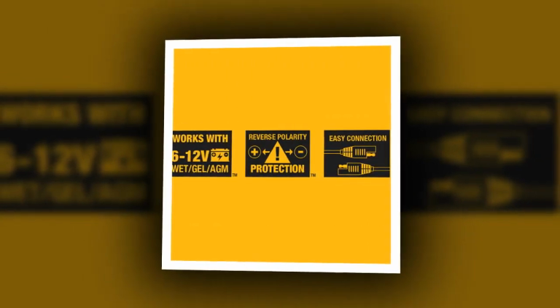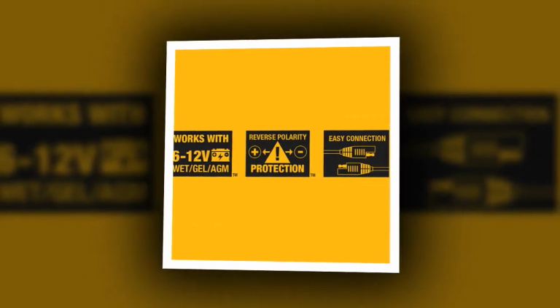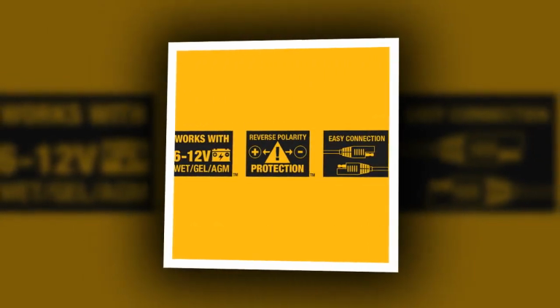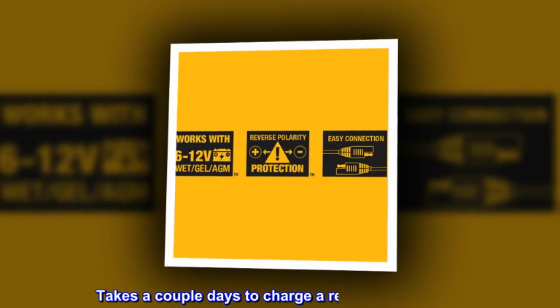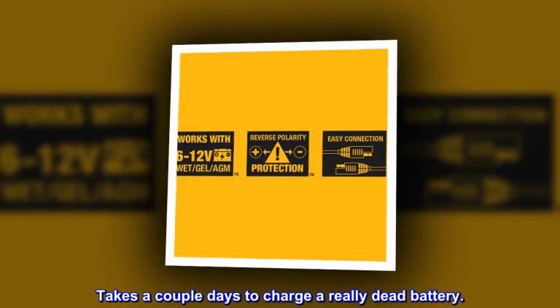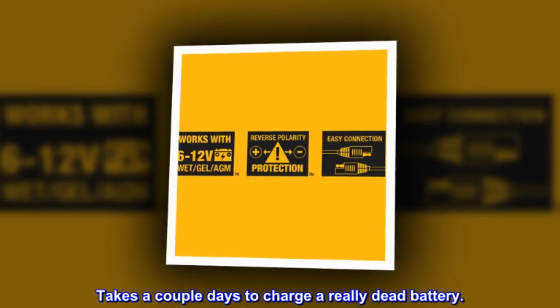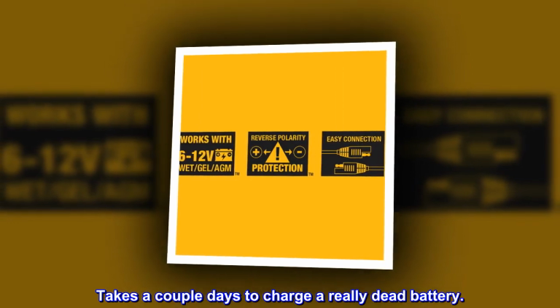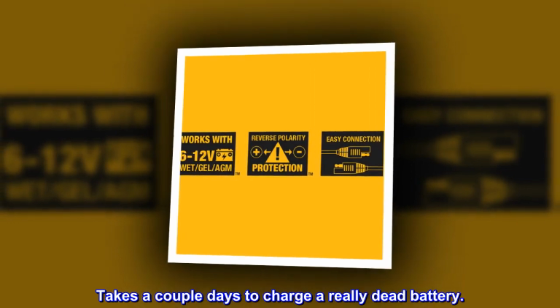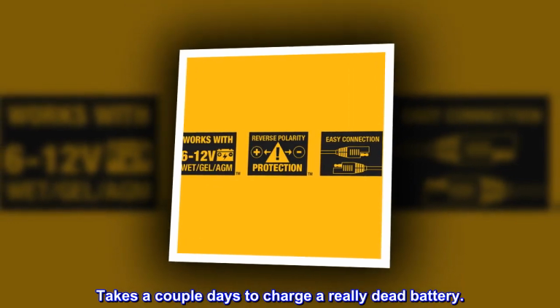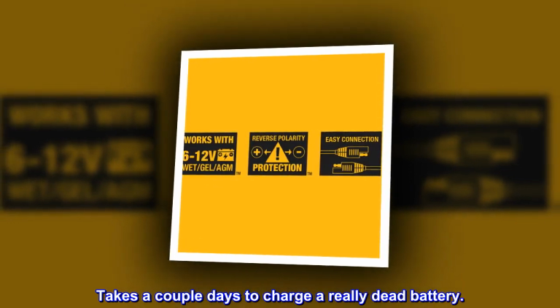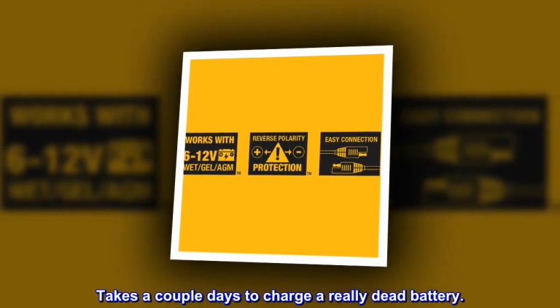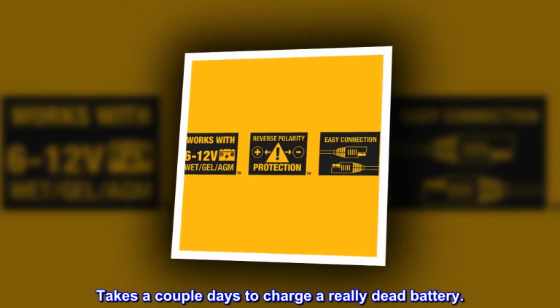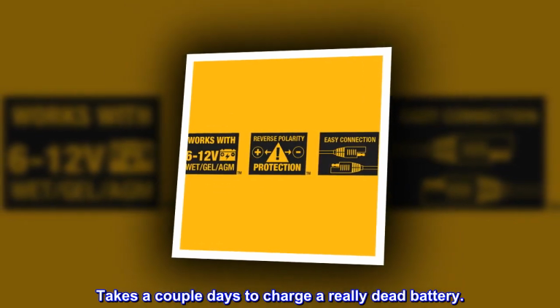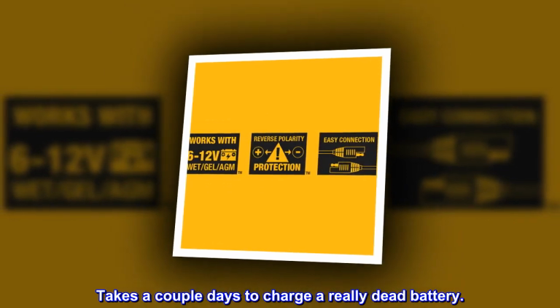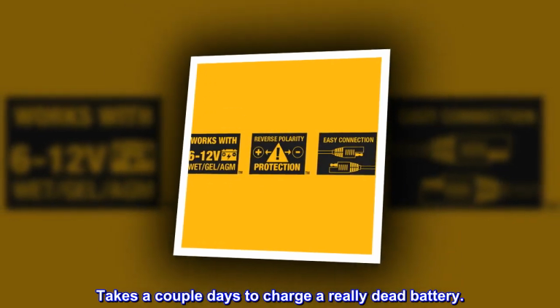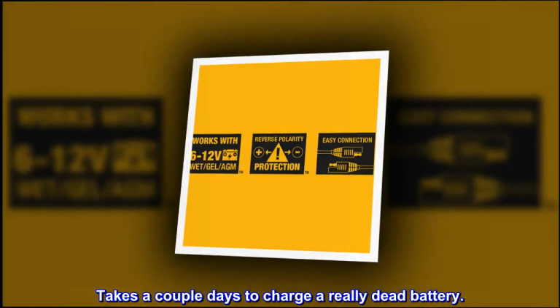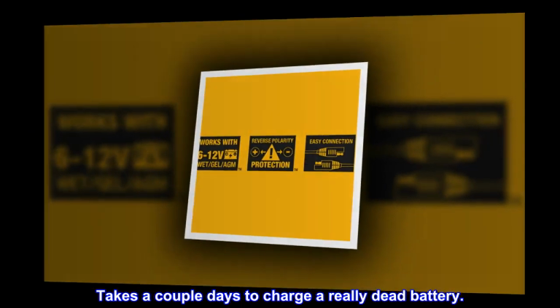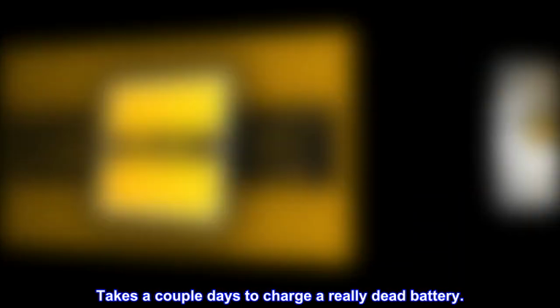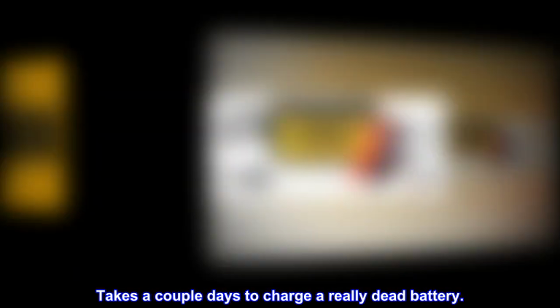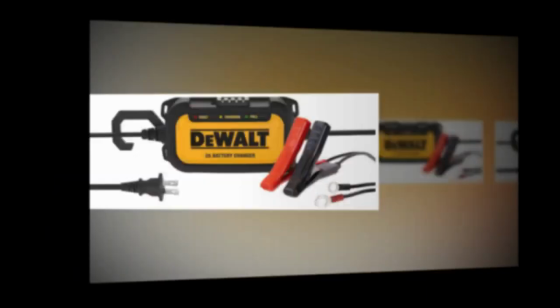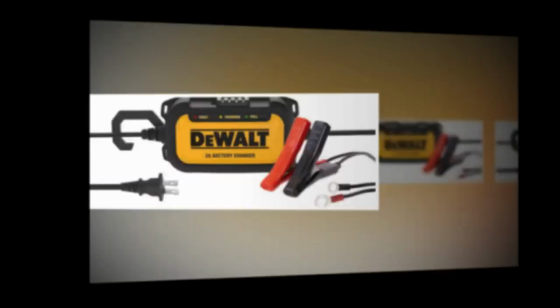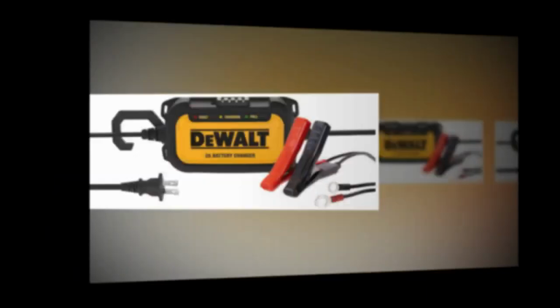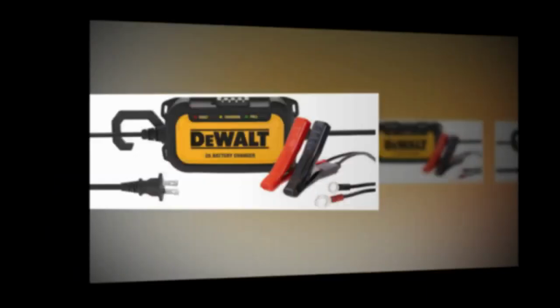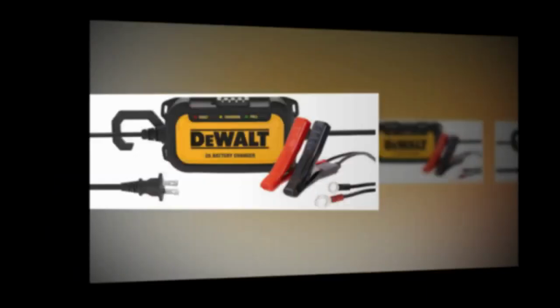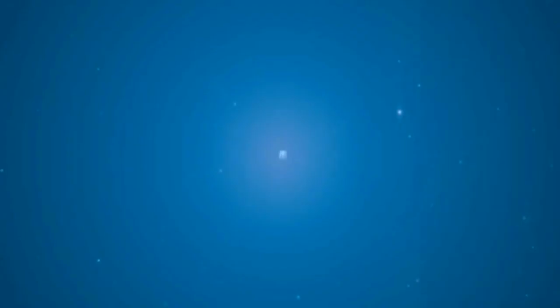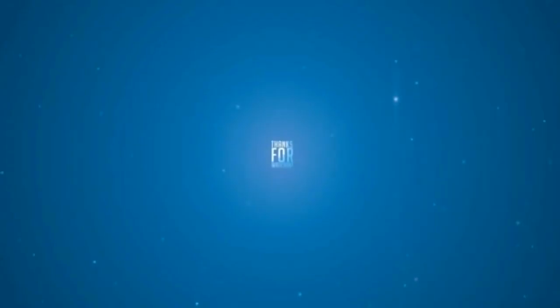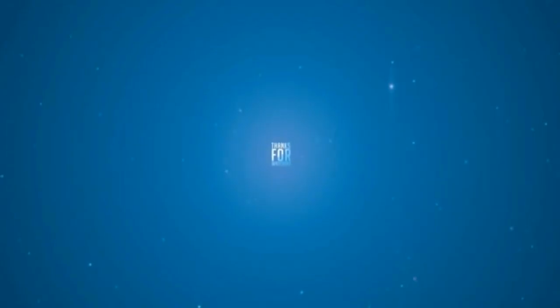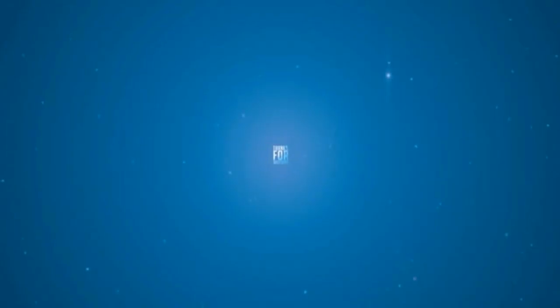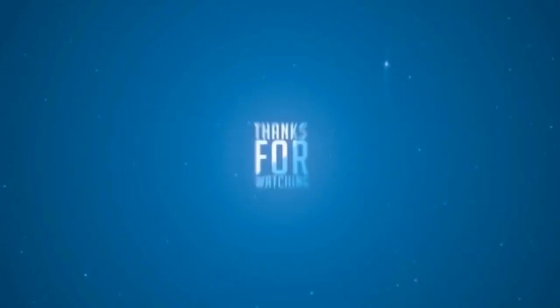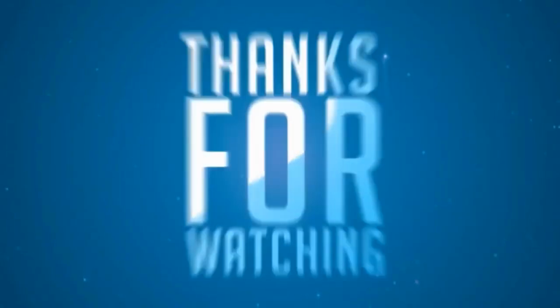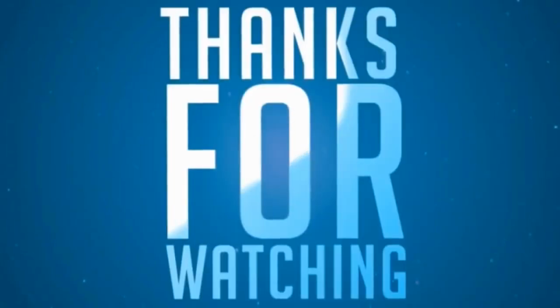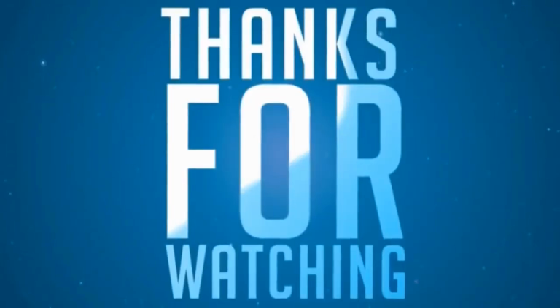Takes a couple days to charge a really dead battery.